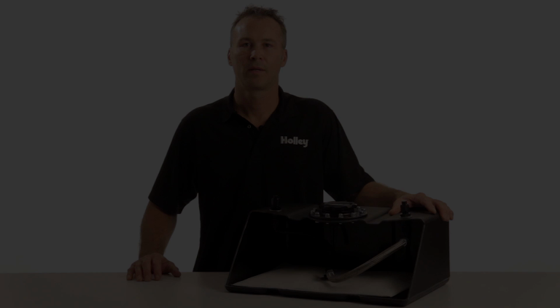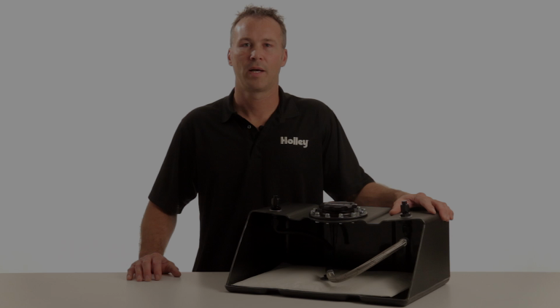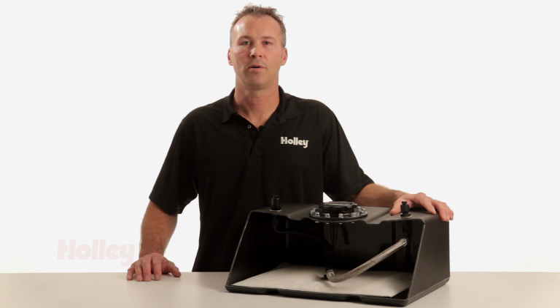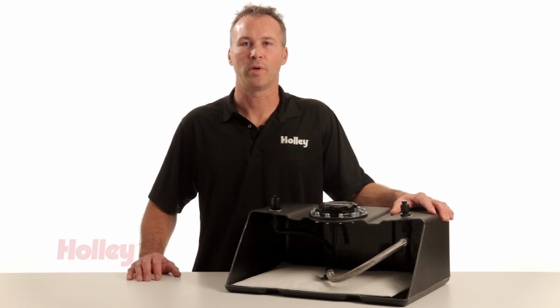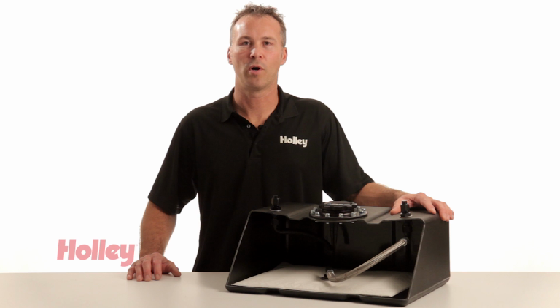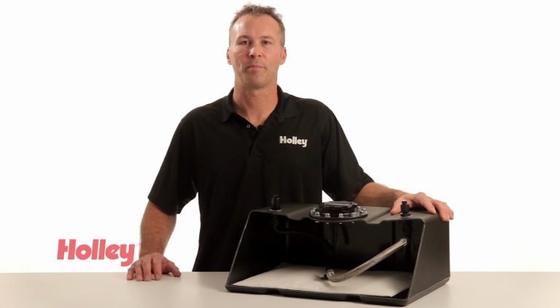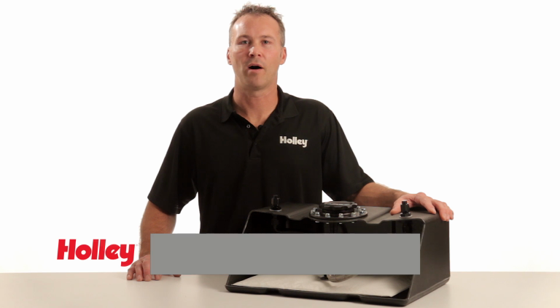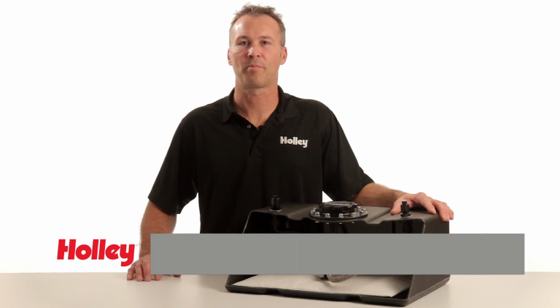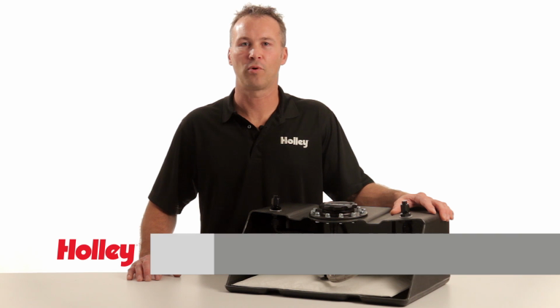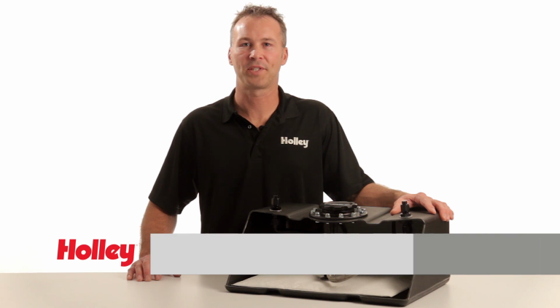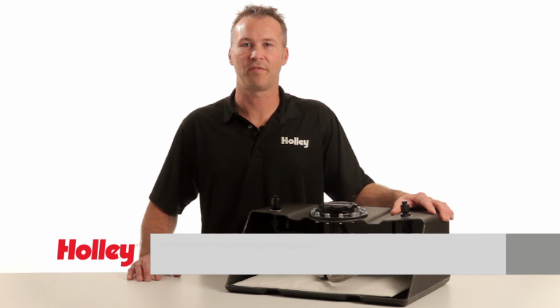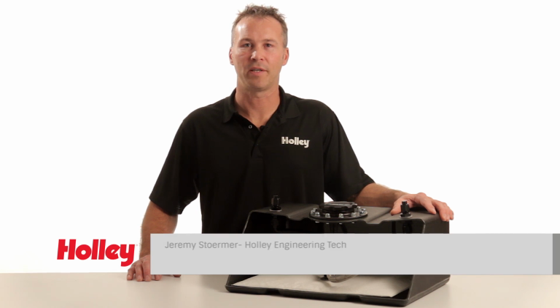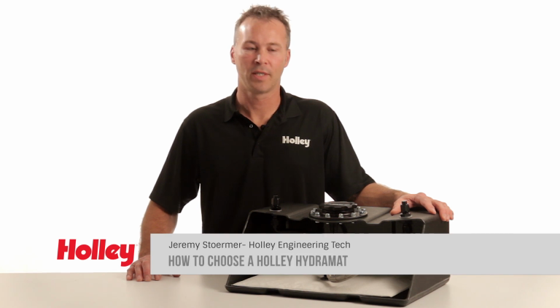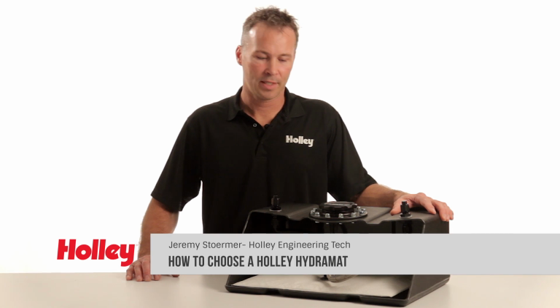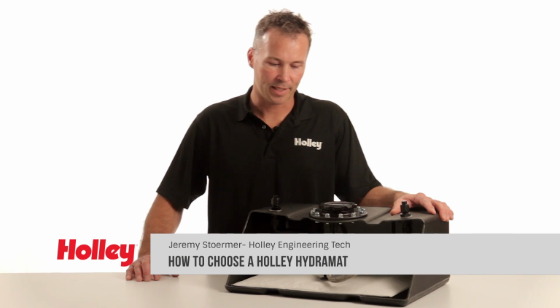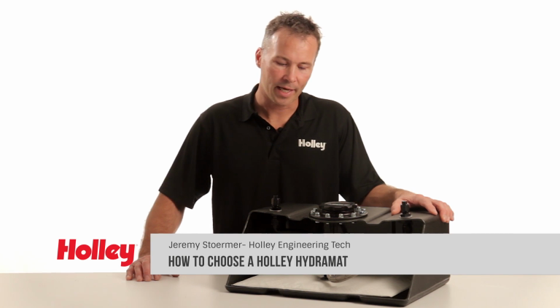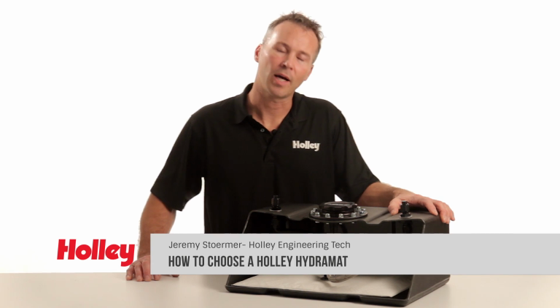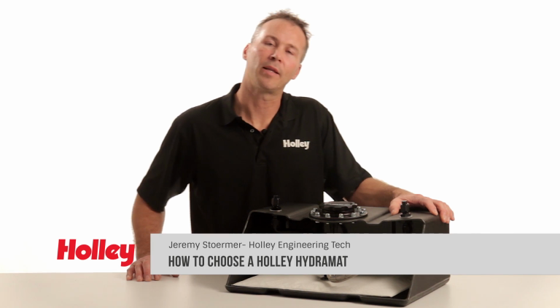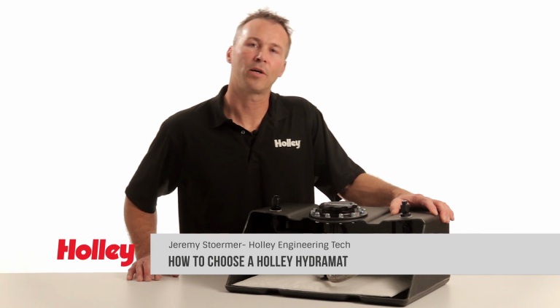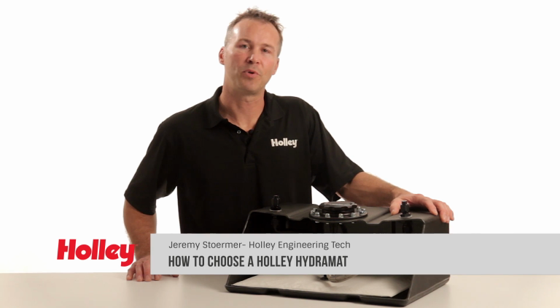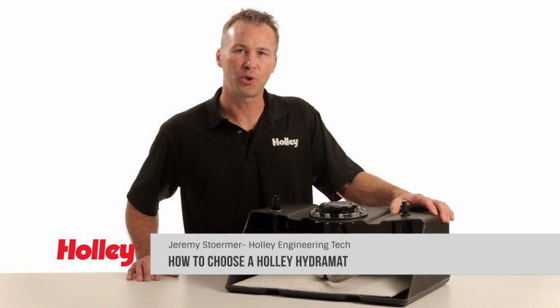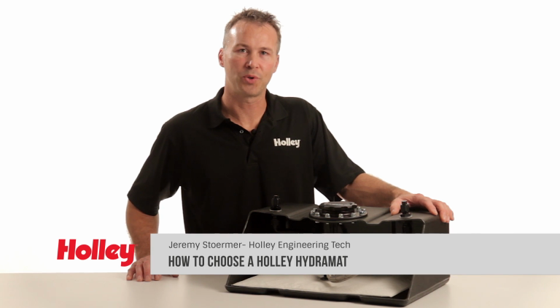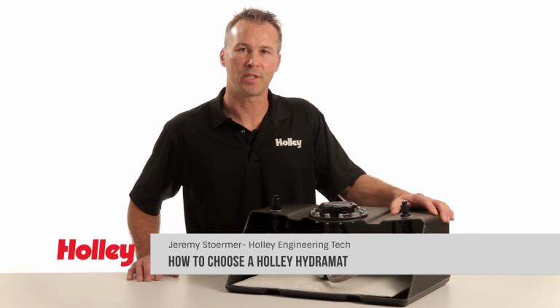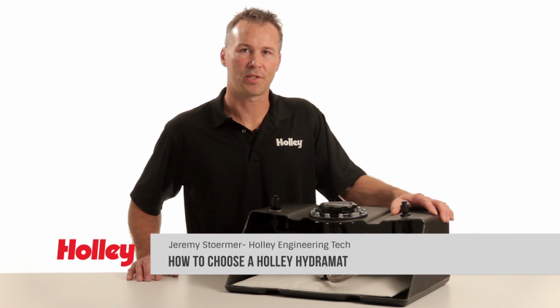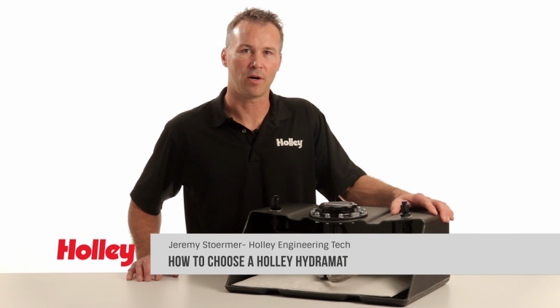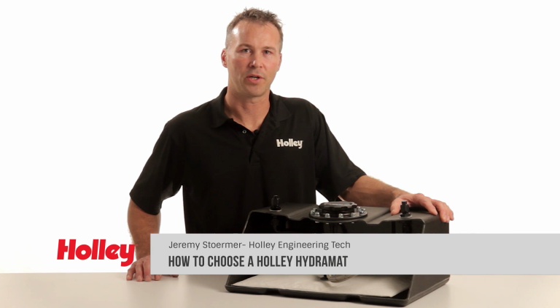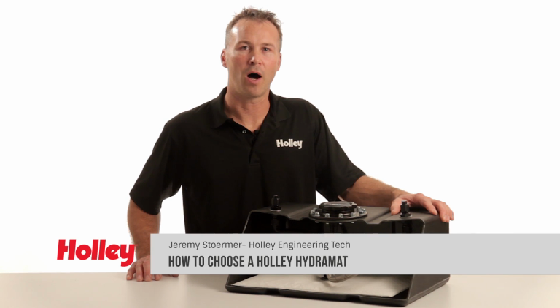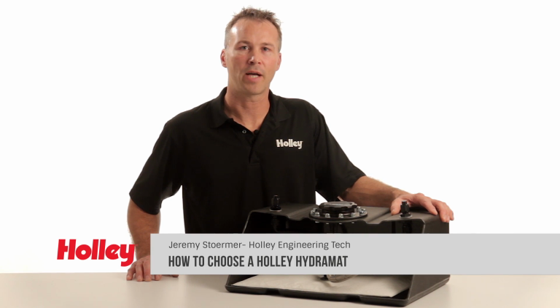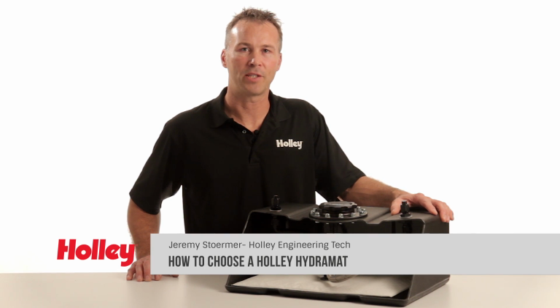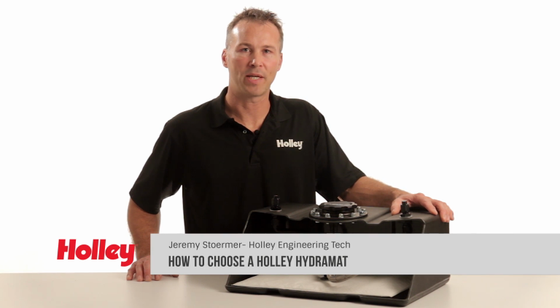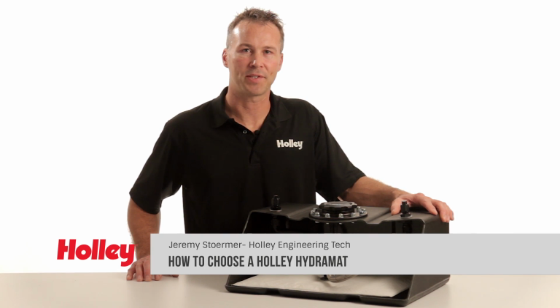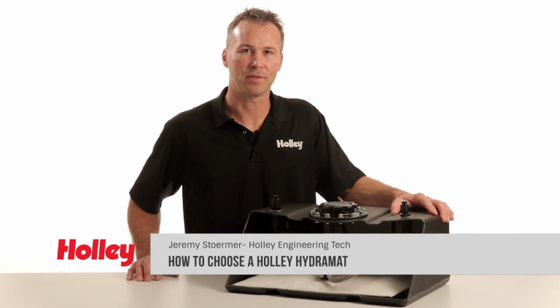Hello and welcome to Holley Performance TV. Today I'd like to help you choose and install your Holley Hydromat system.